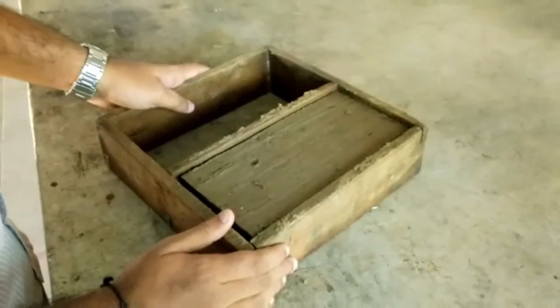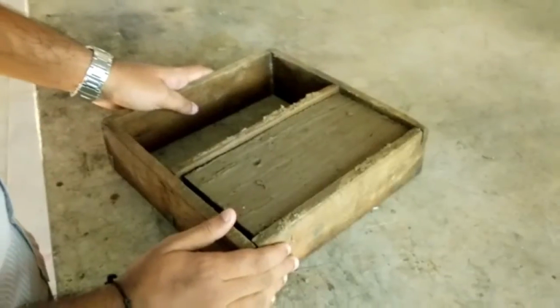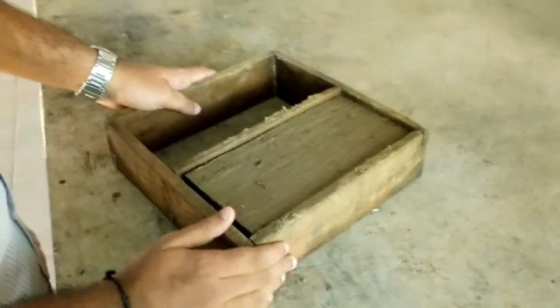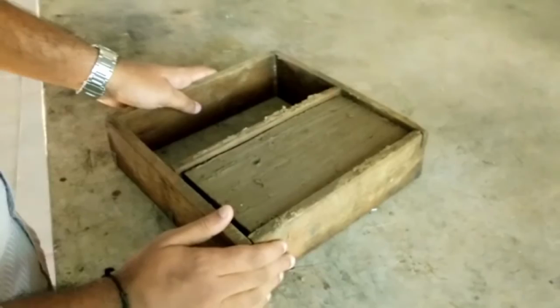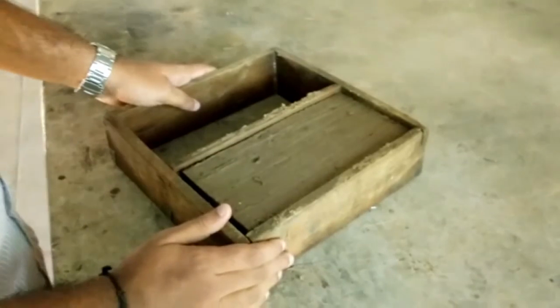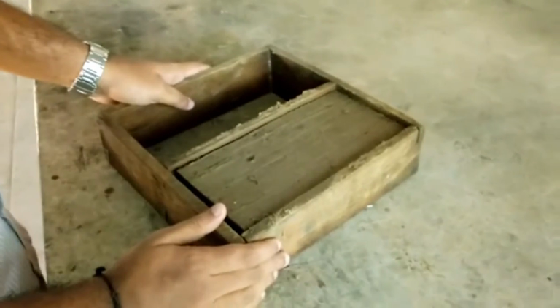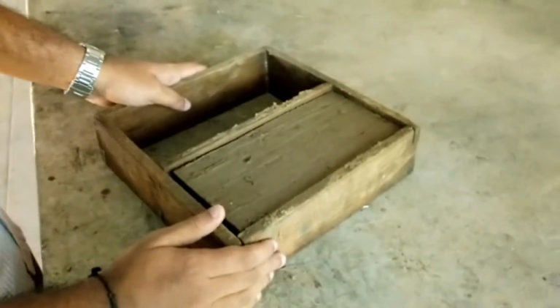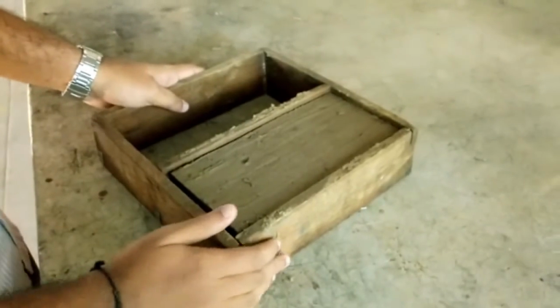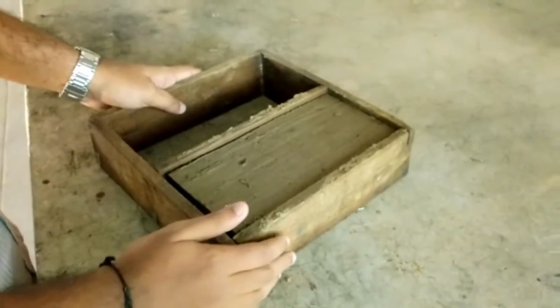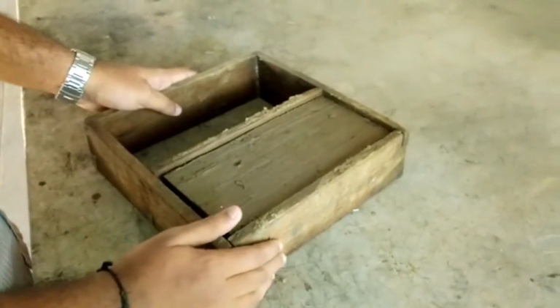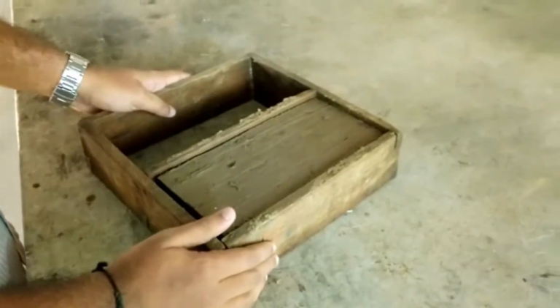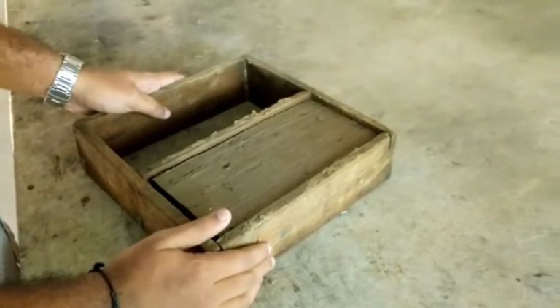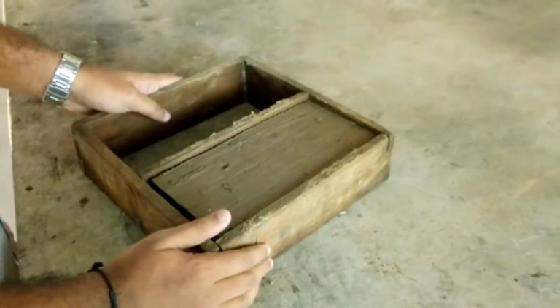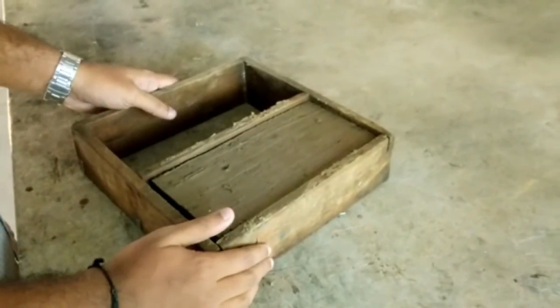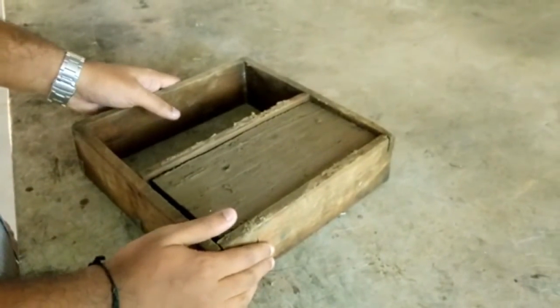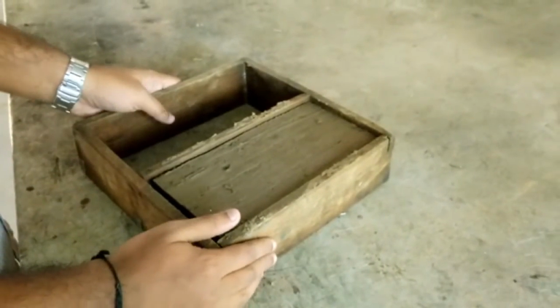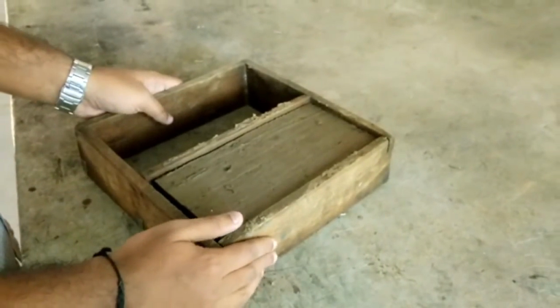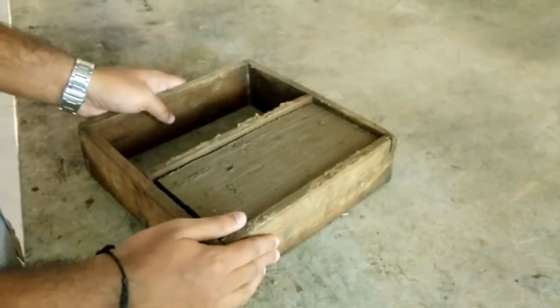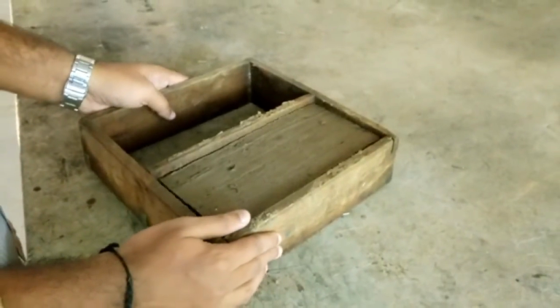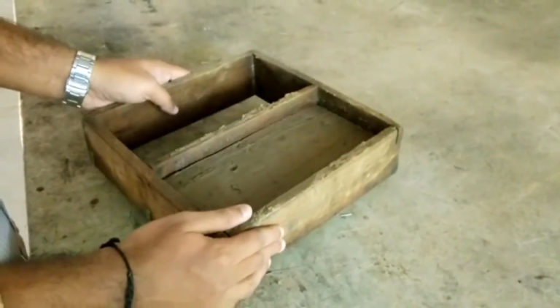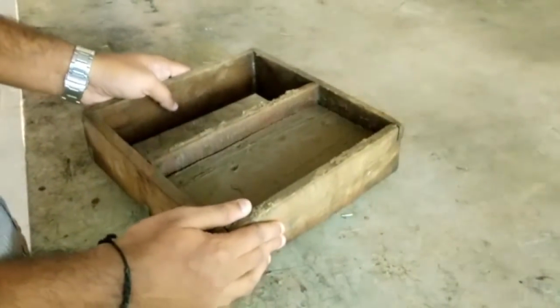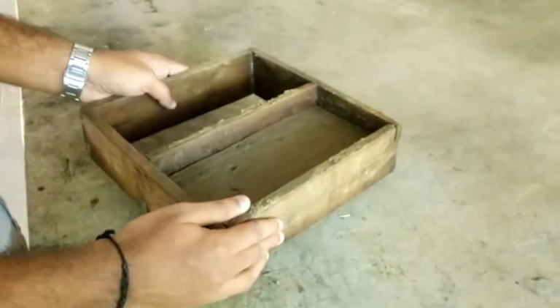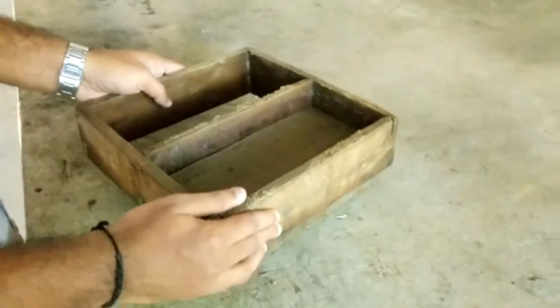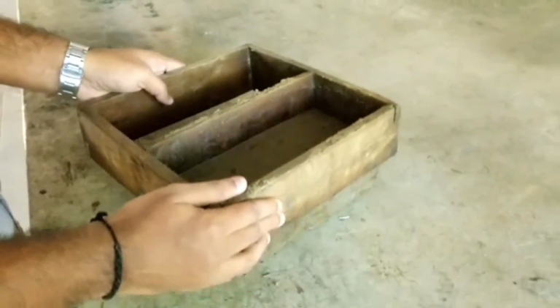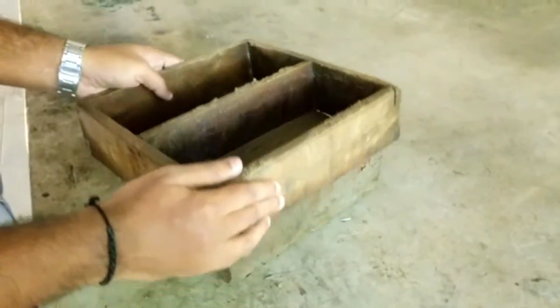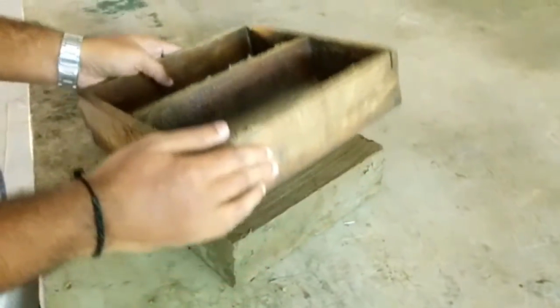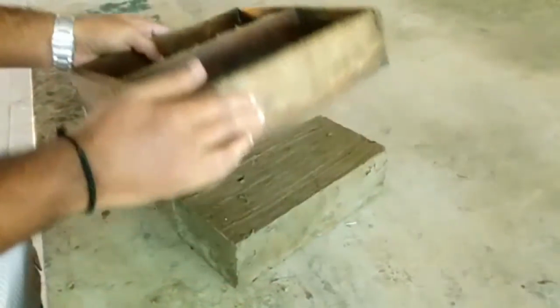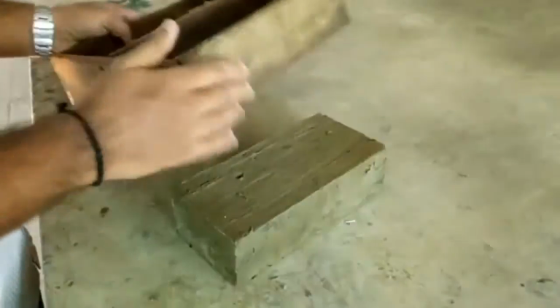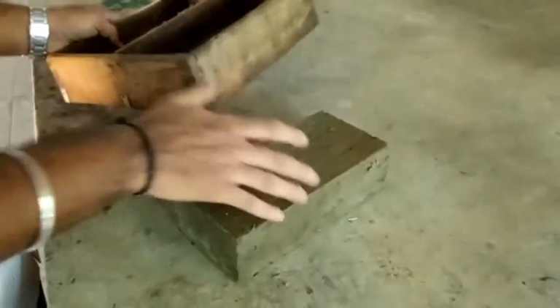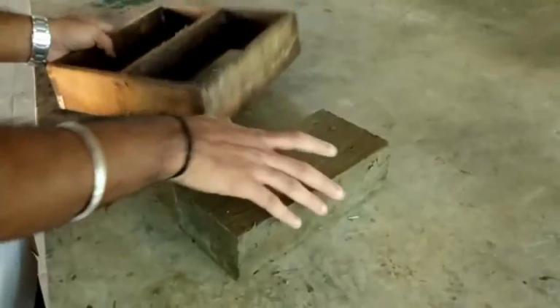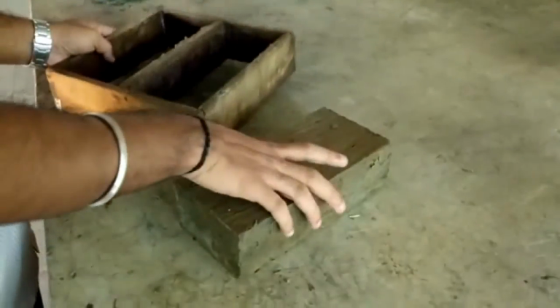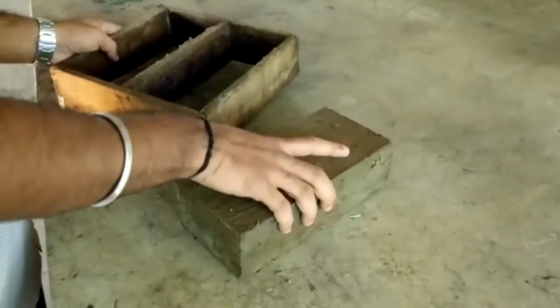This is the final product, i.e., the CWR brick.